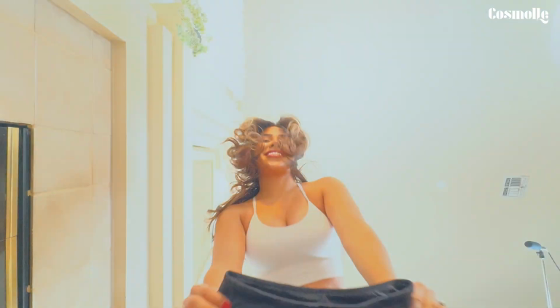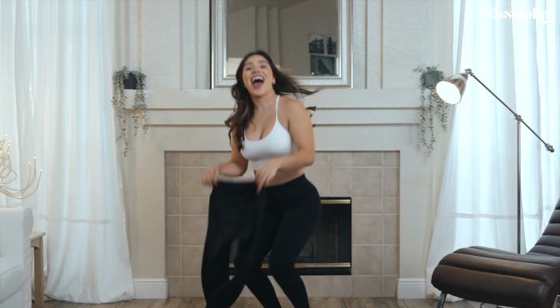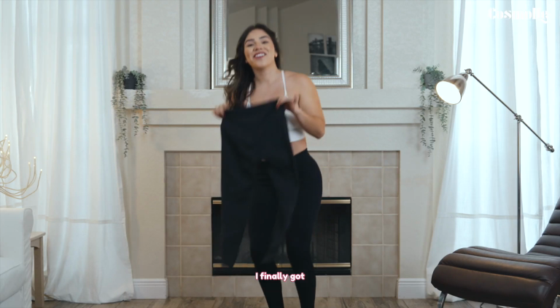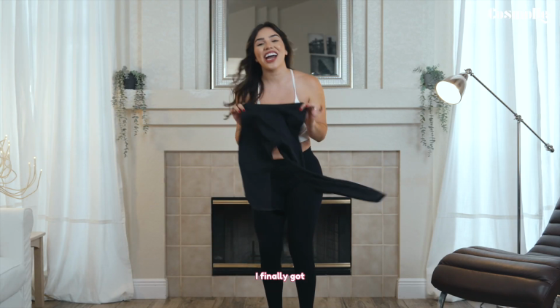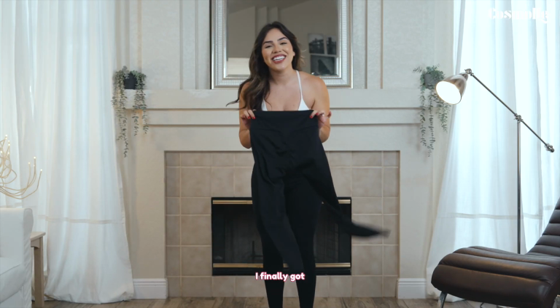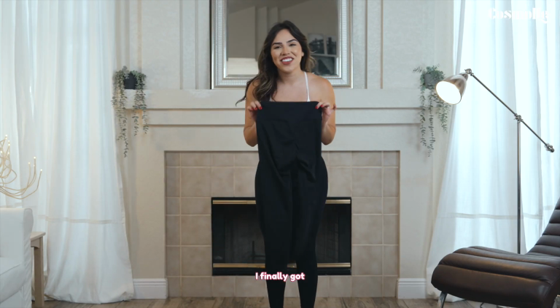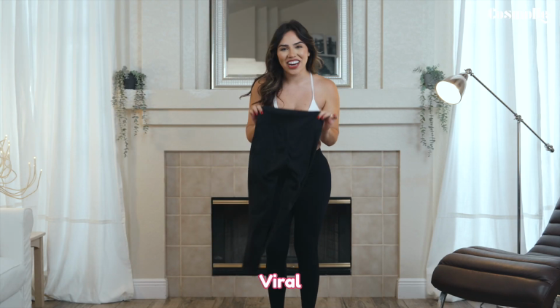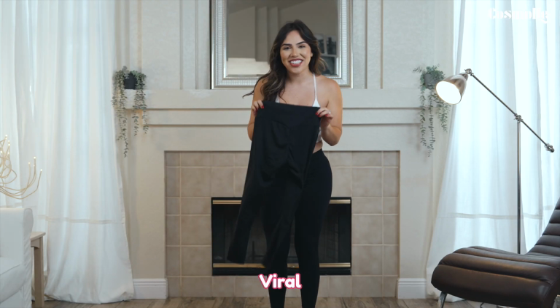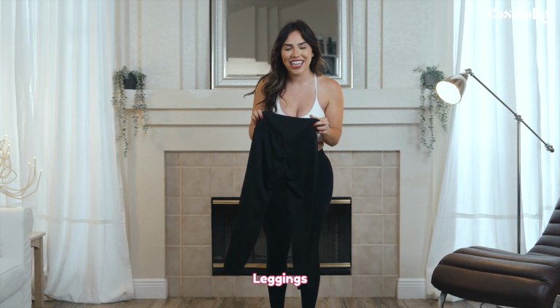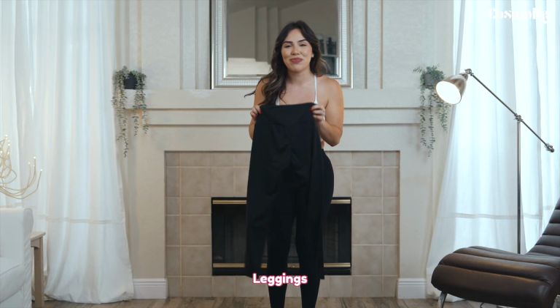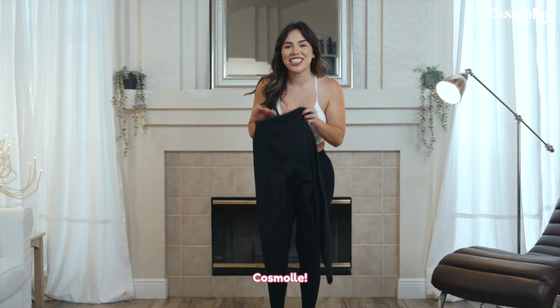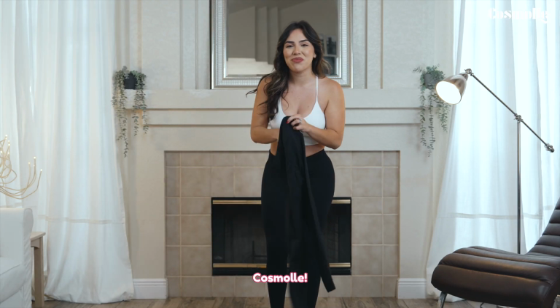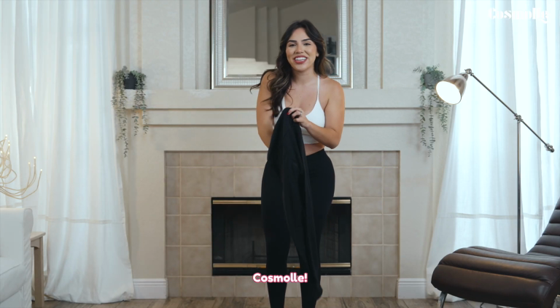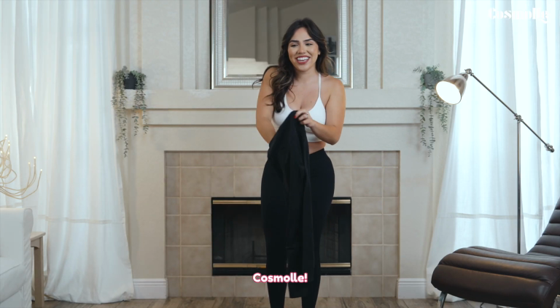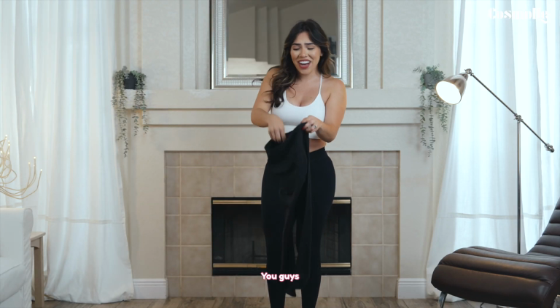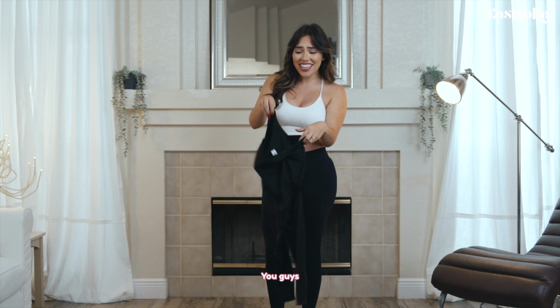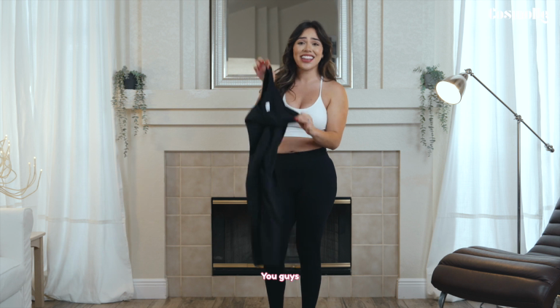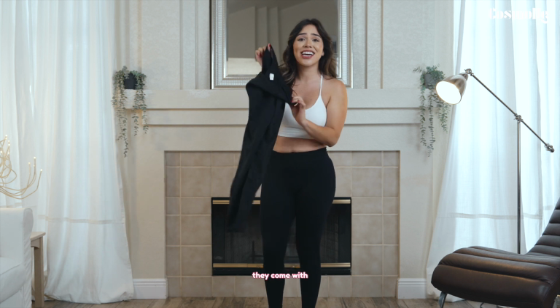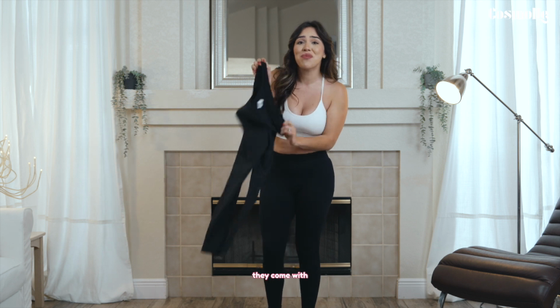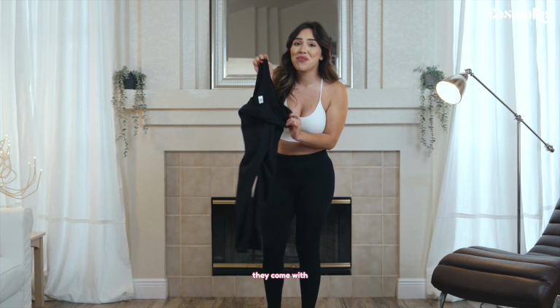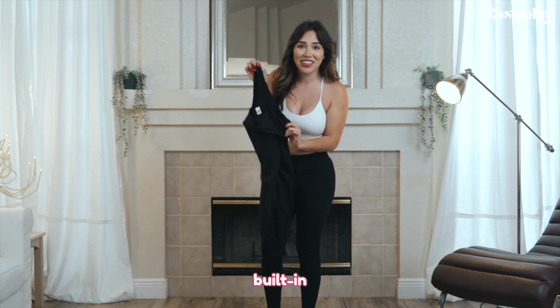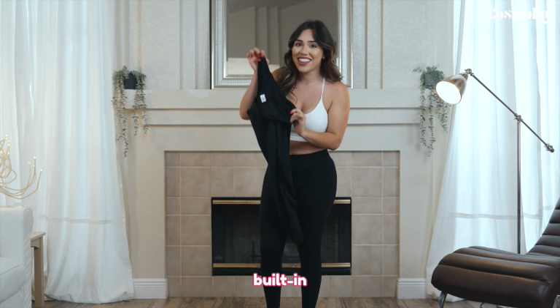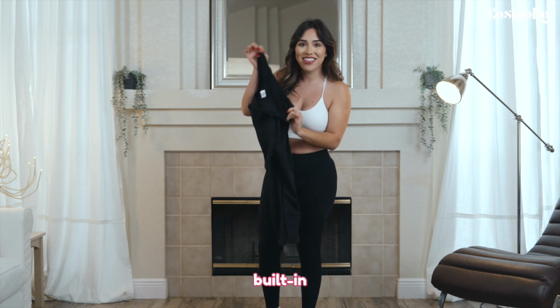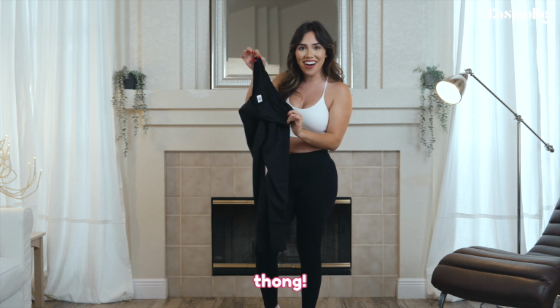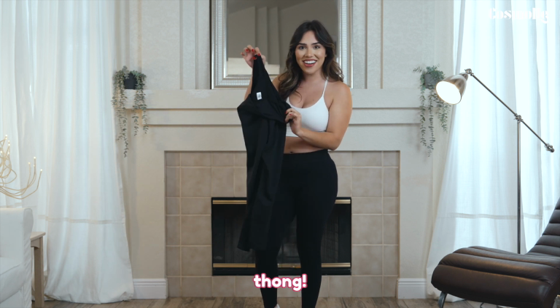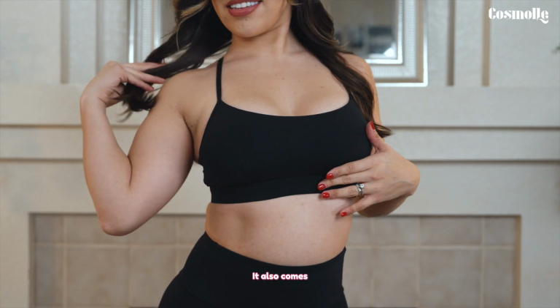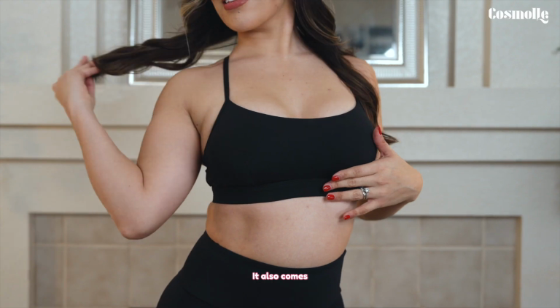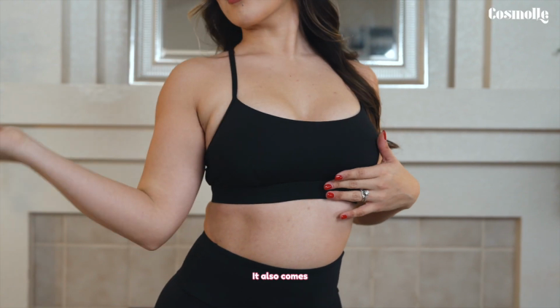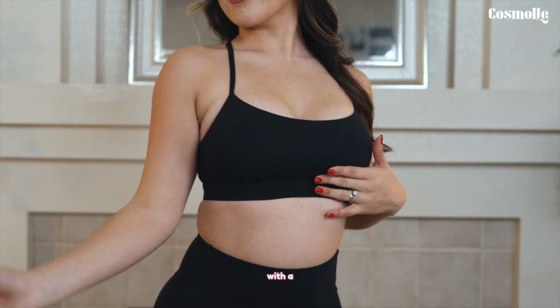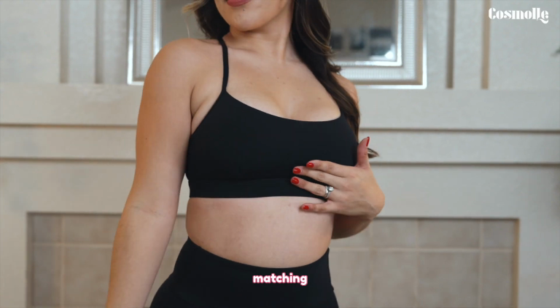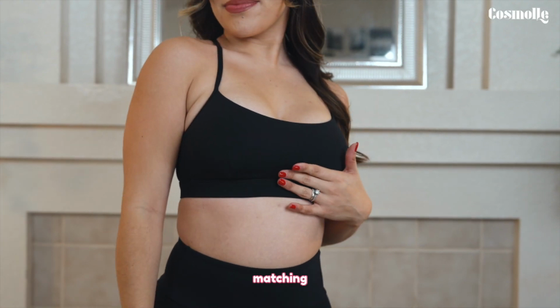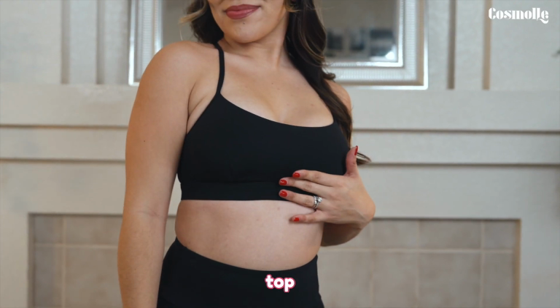I finally got the viral leggings by Cosmoly! You guys, they come with a built-in thong! It also comes with a matching top.